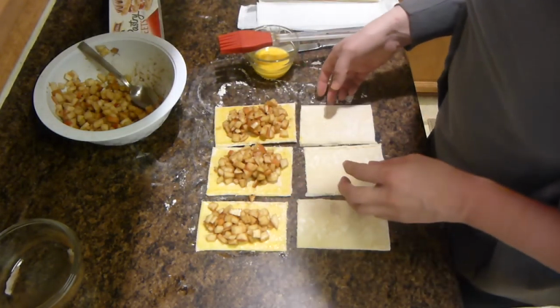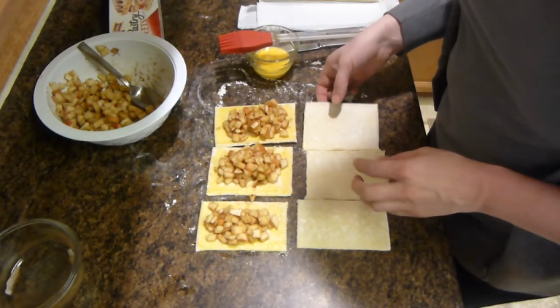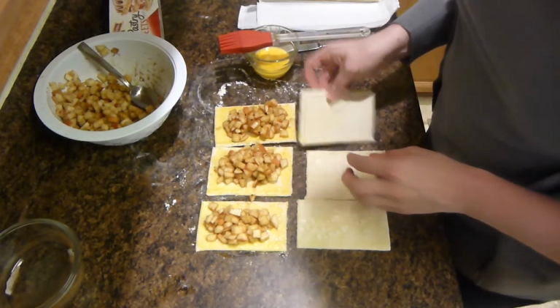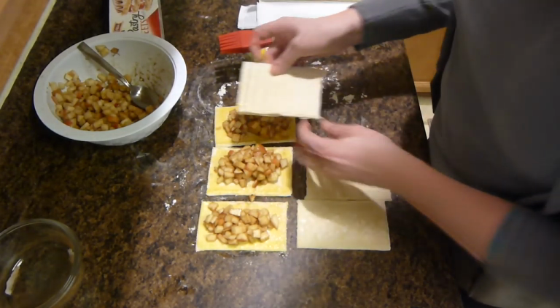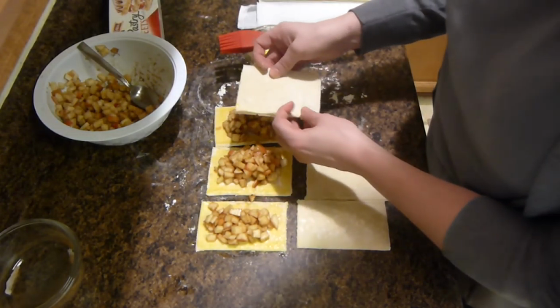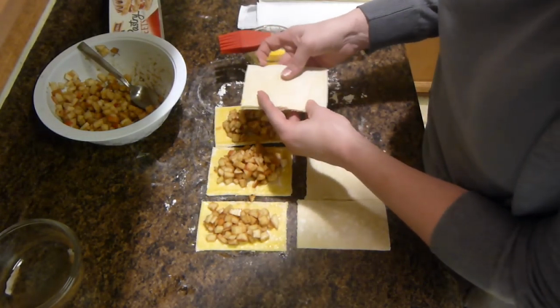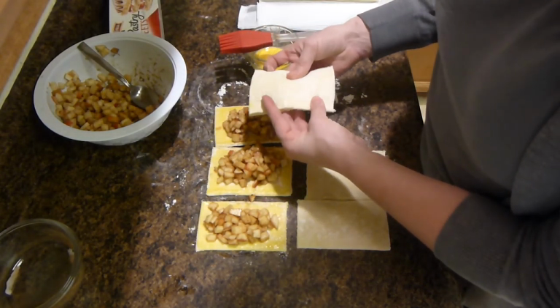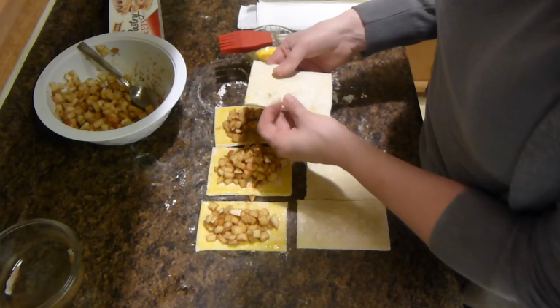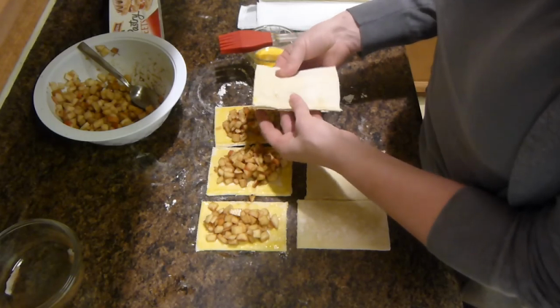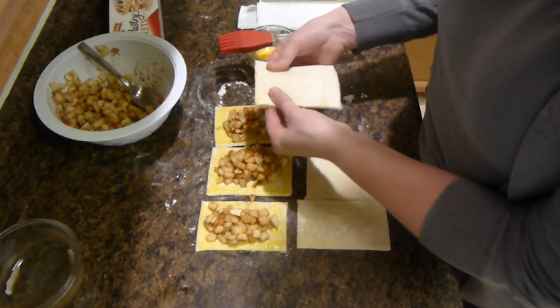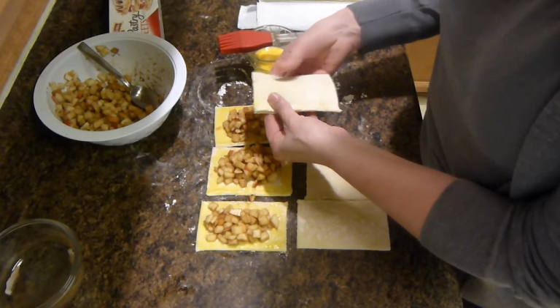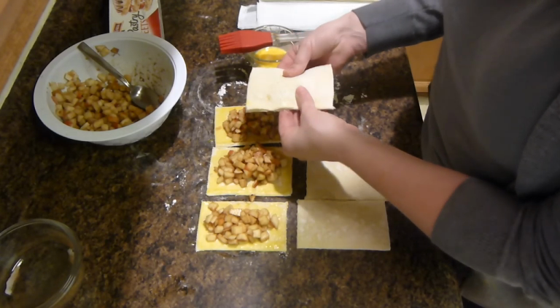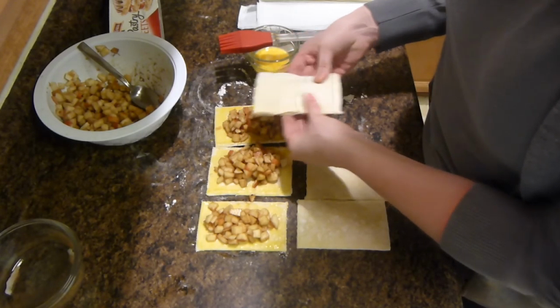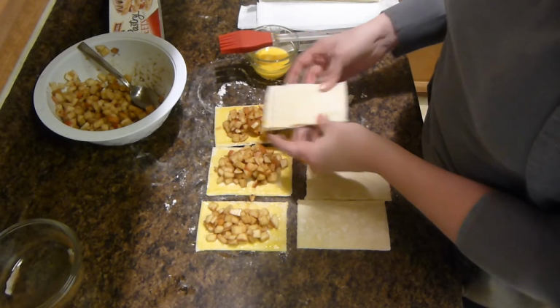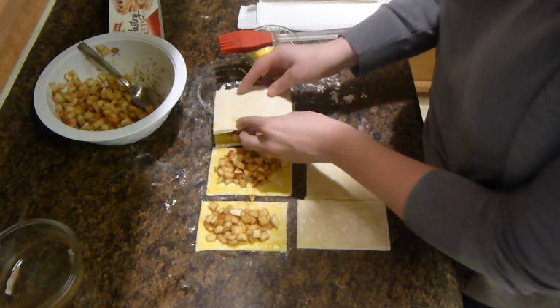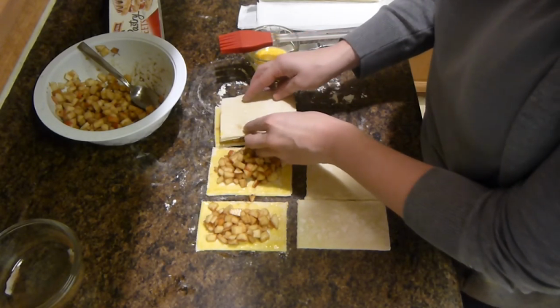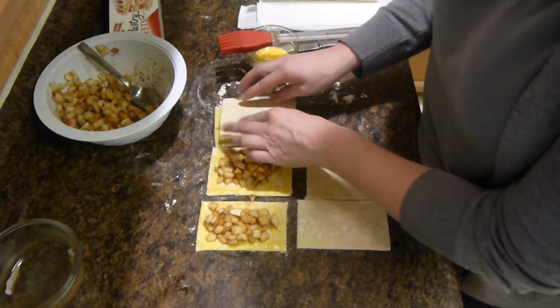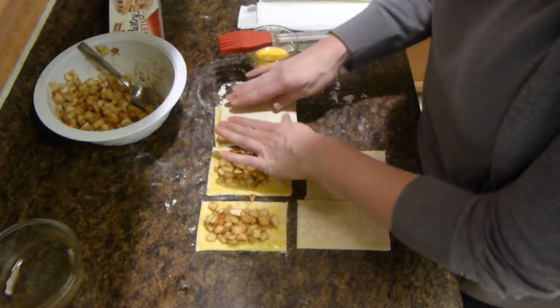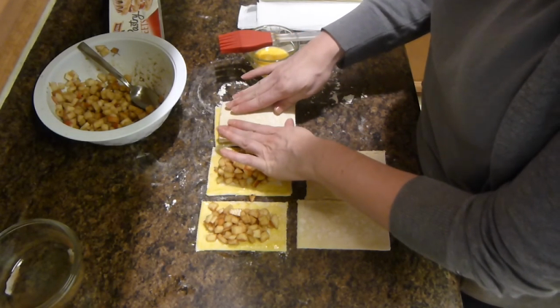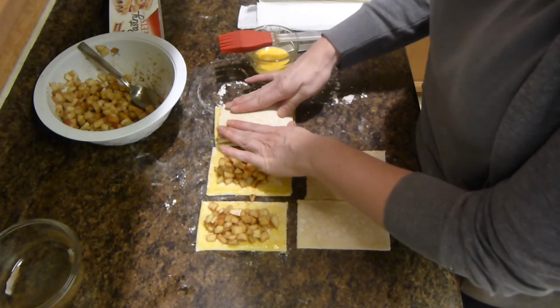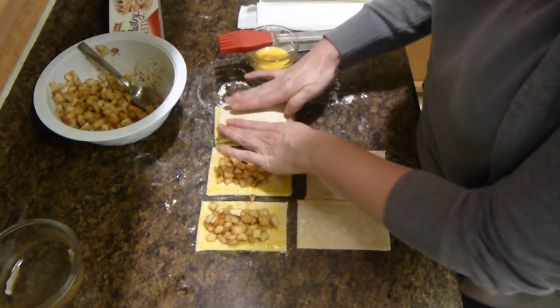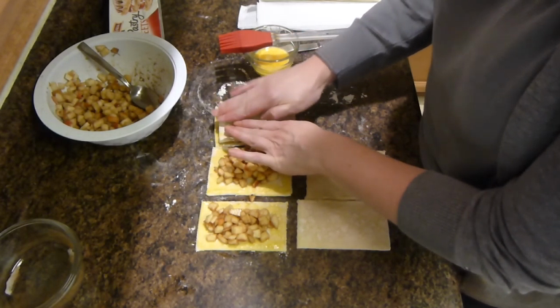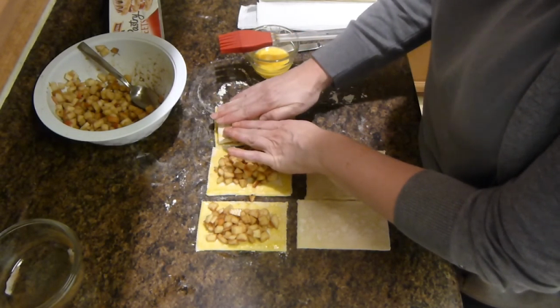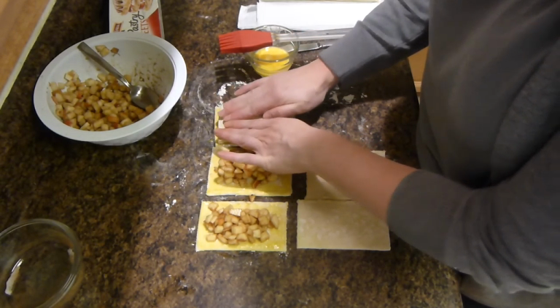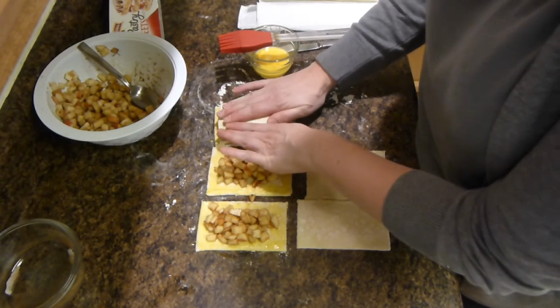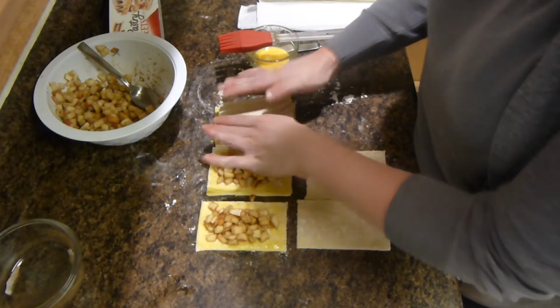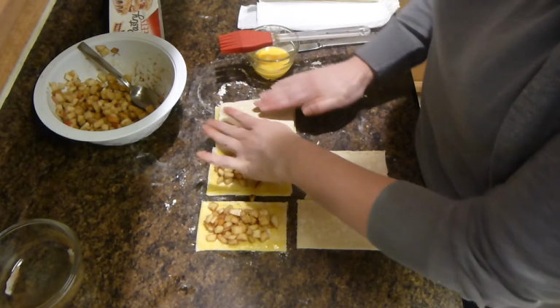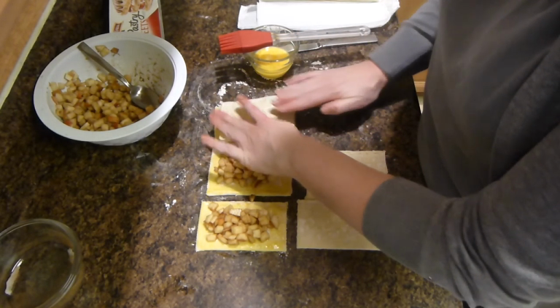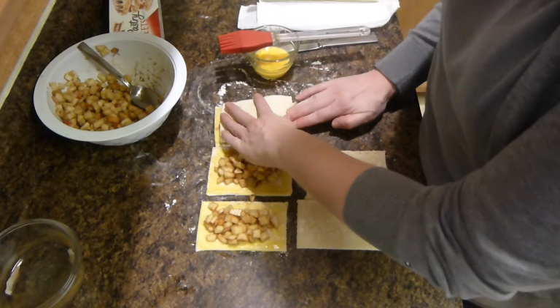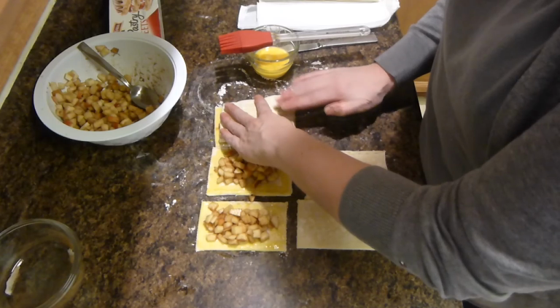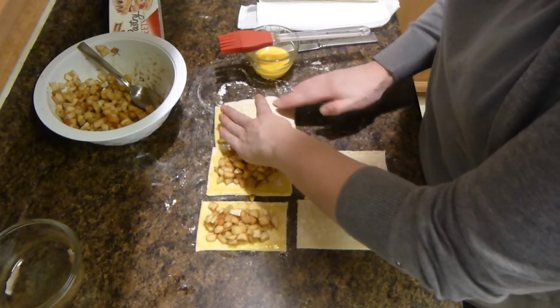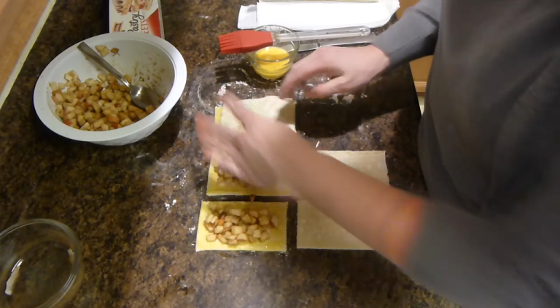You'll then take the other half of the pastry and just kind of form it on top of the apple filling.